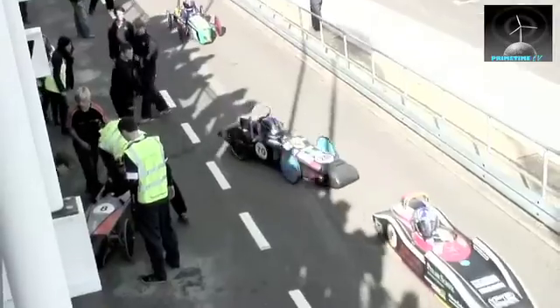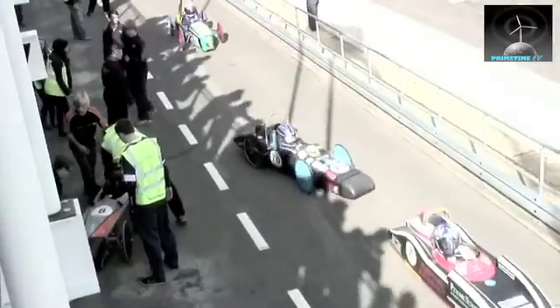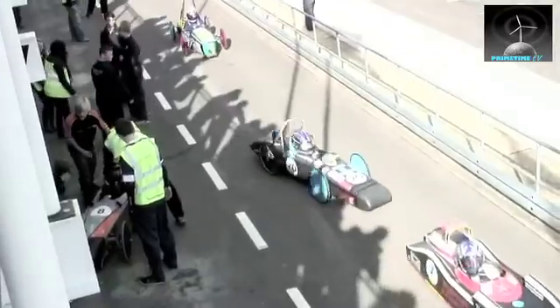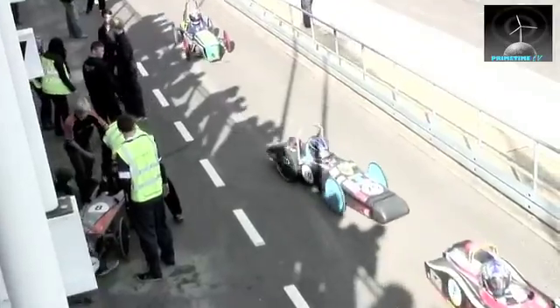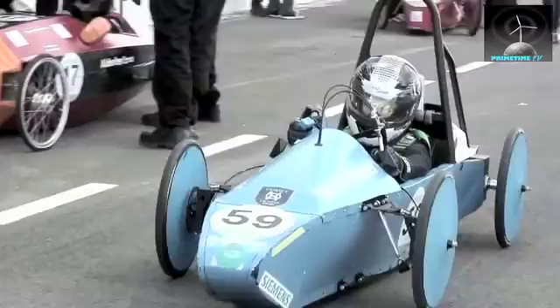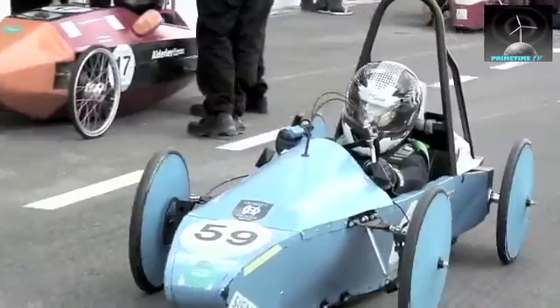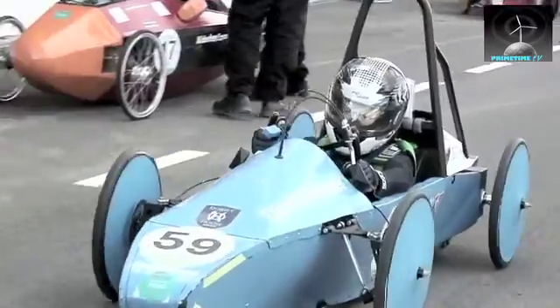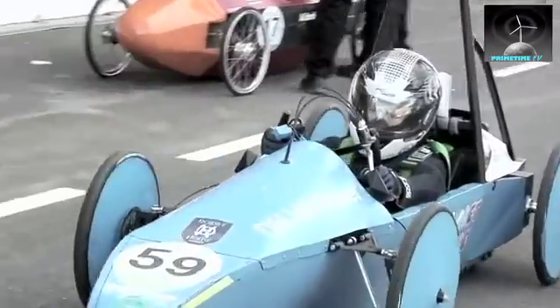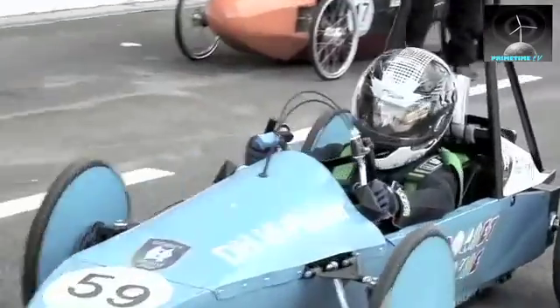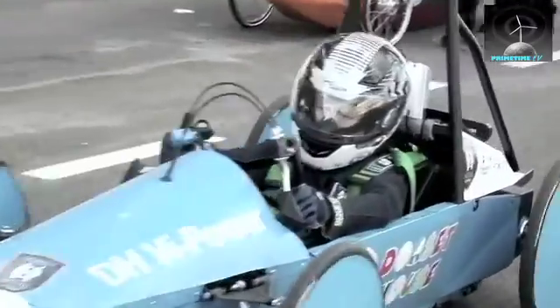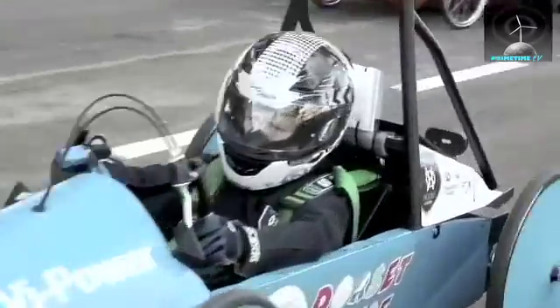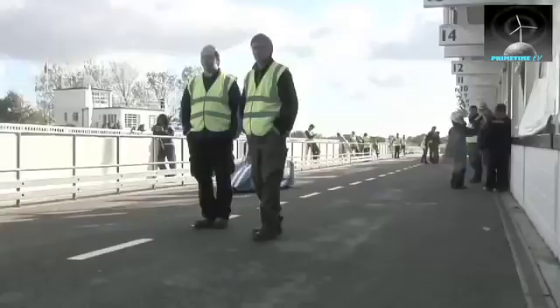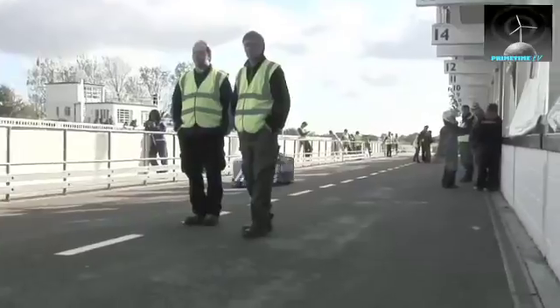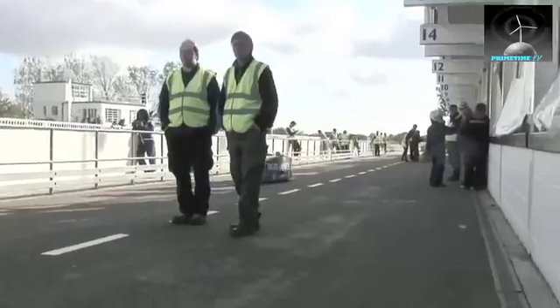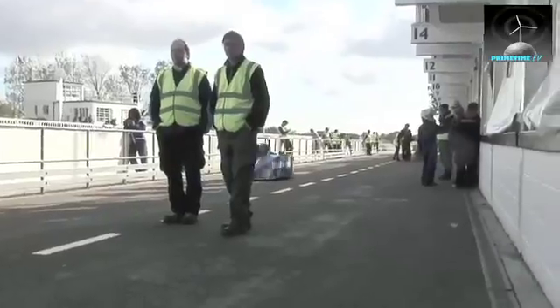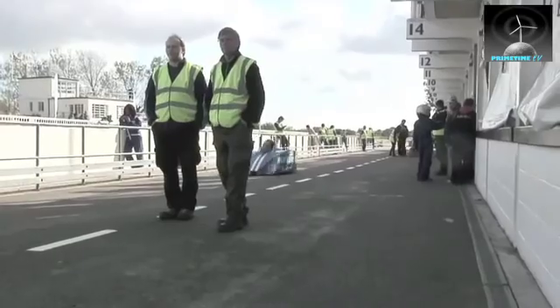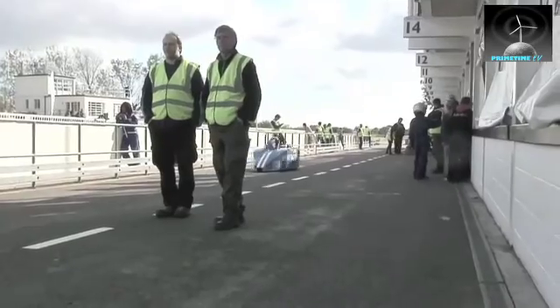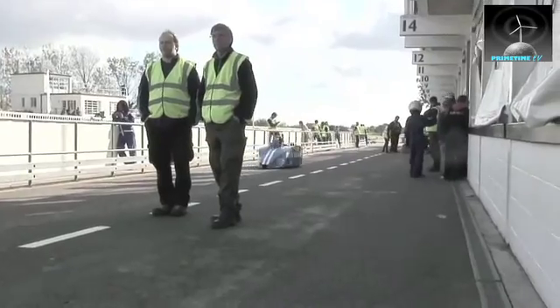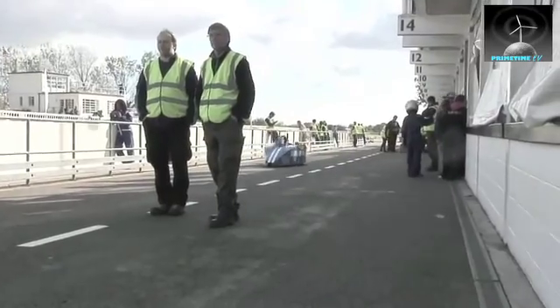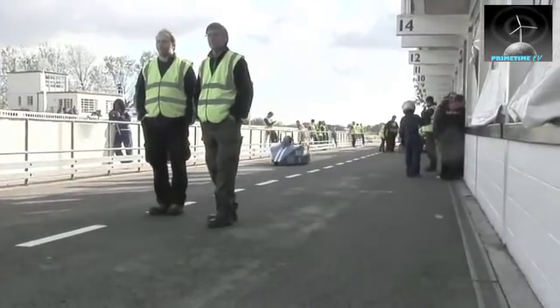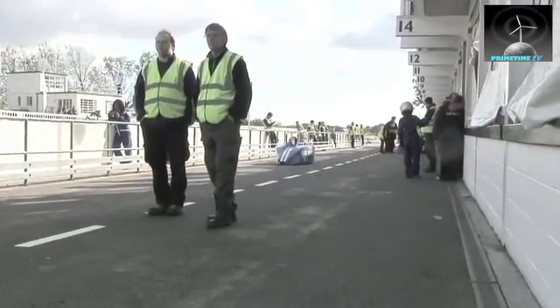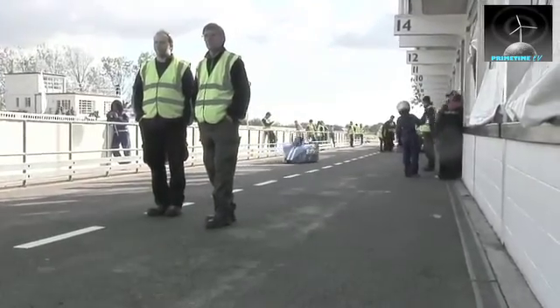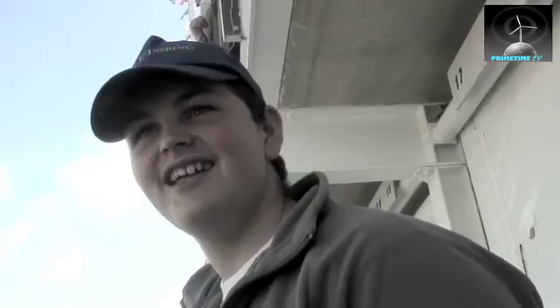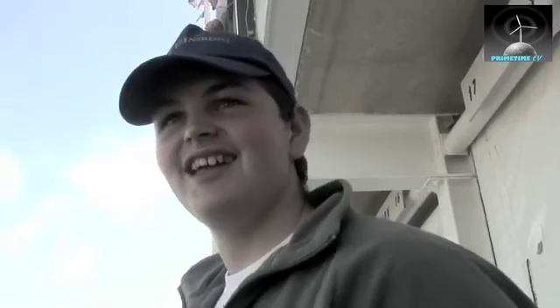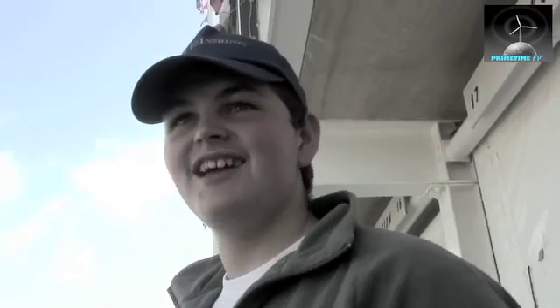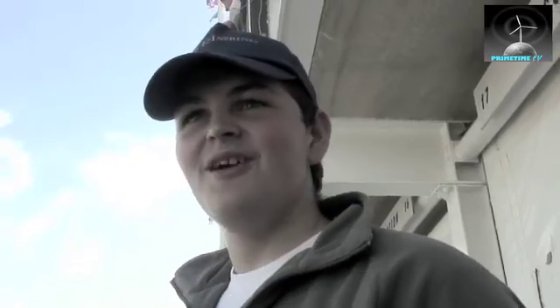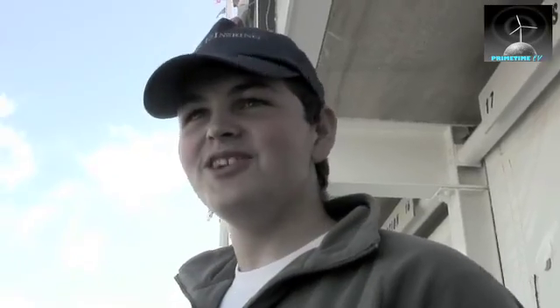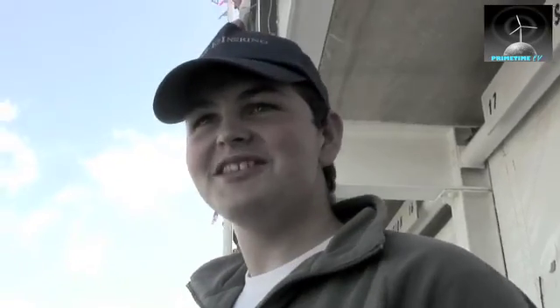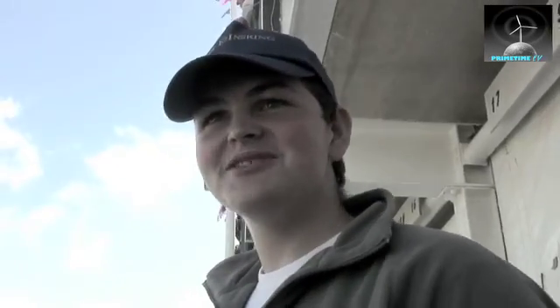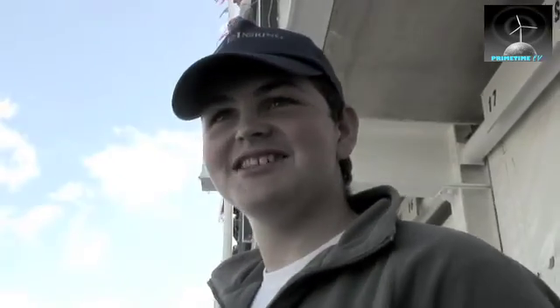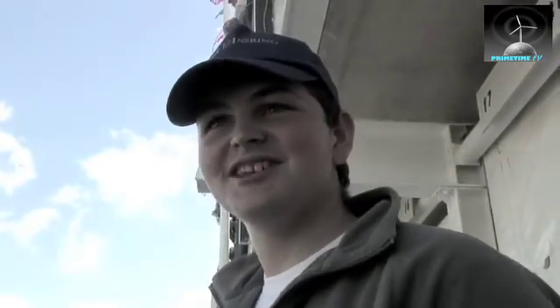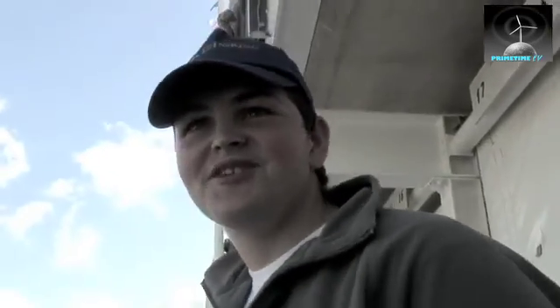We're changing batteries again halfway through the day. Are you pleased with that? We are. Do you have a 10-second battery change? Where did you get the number 10 seconds from?